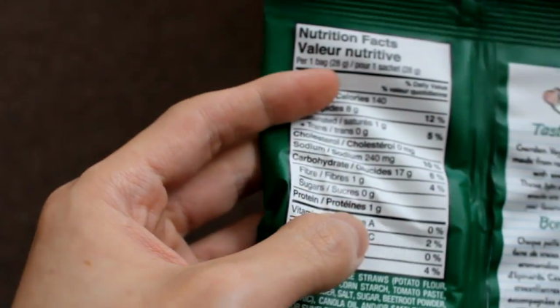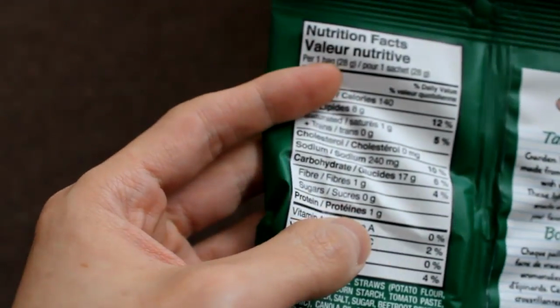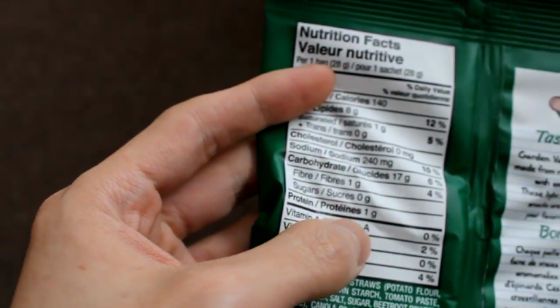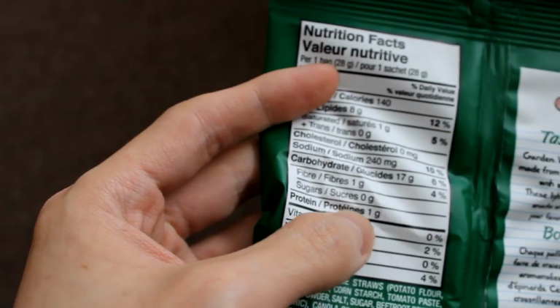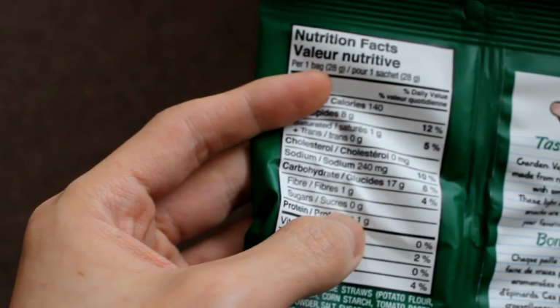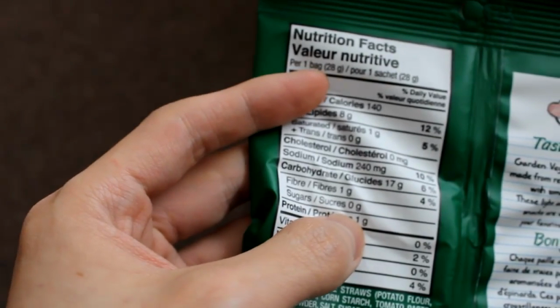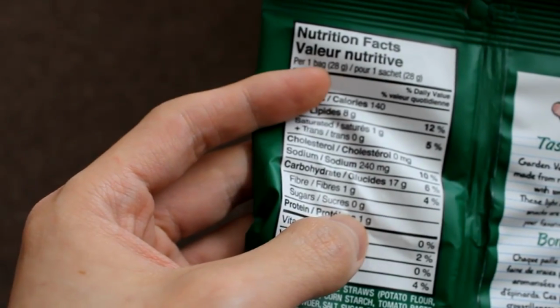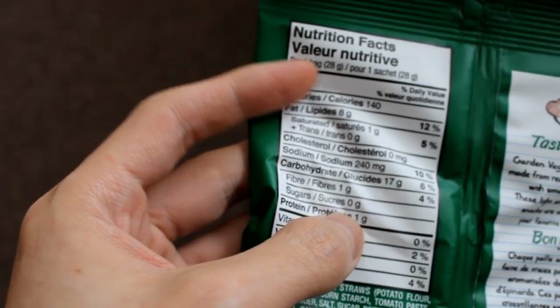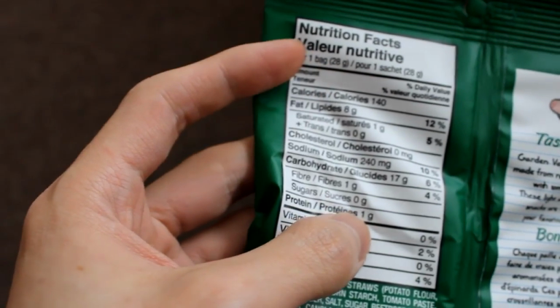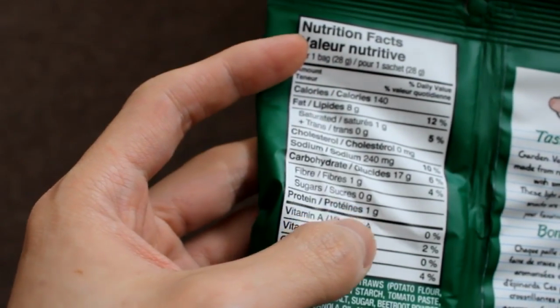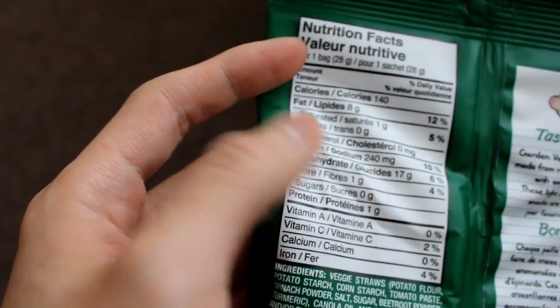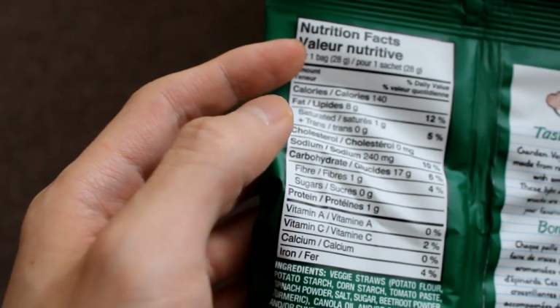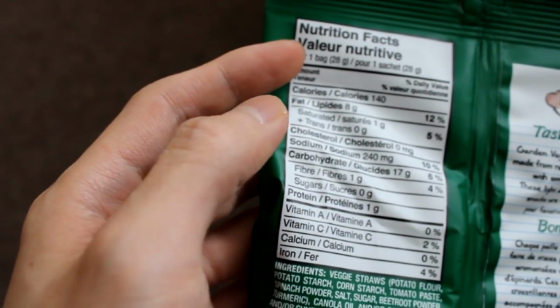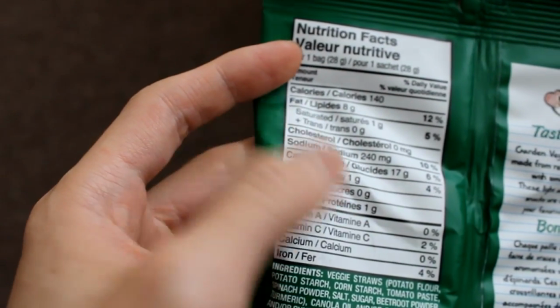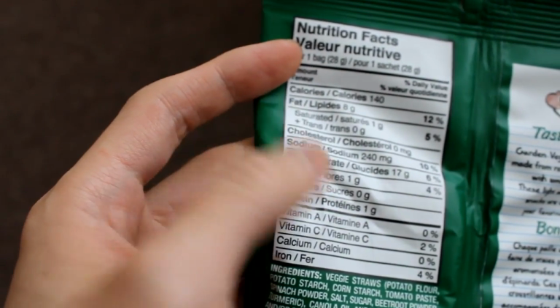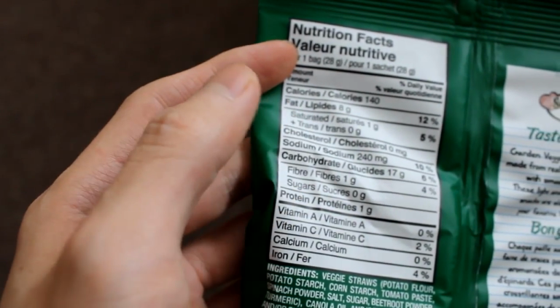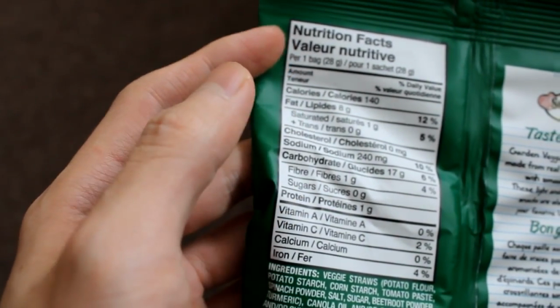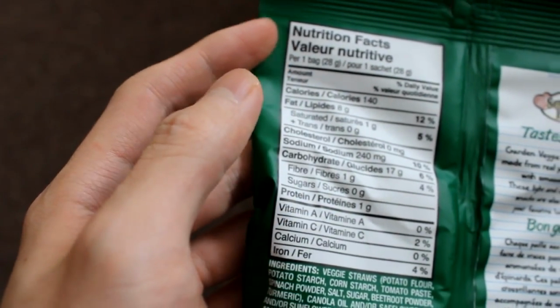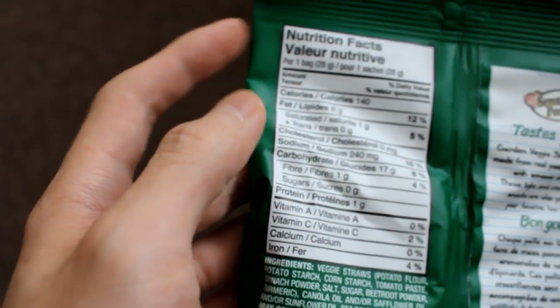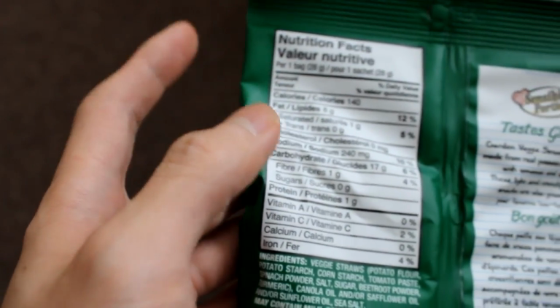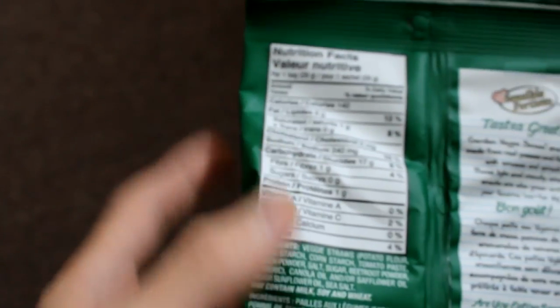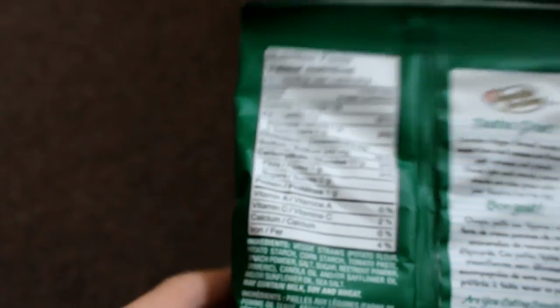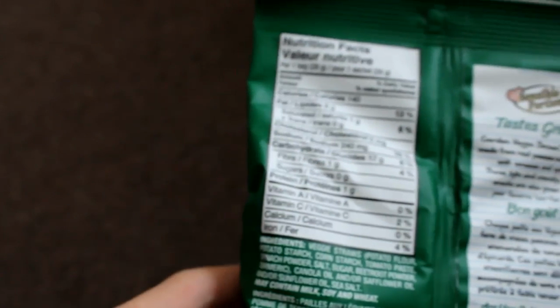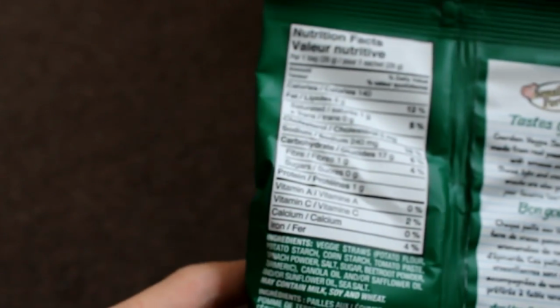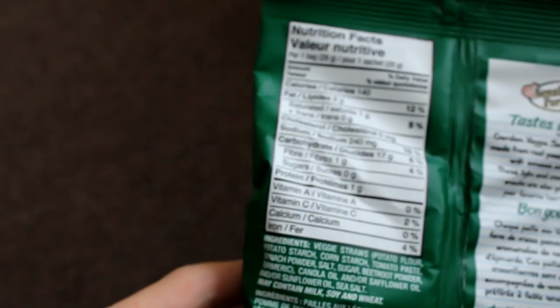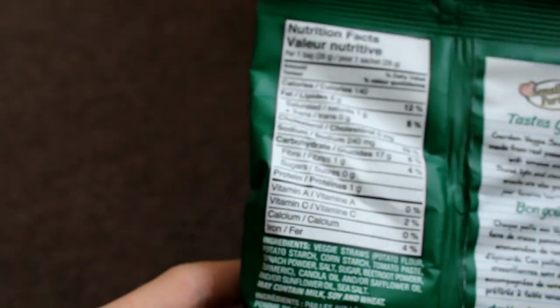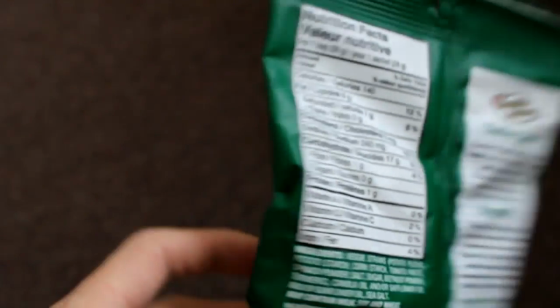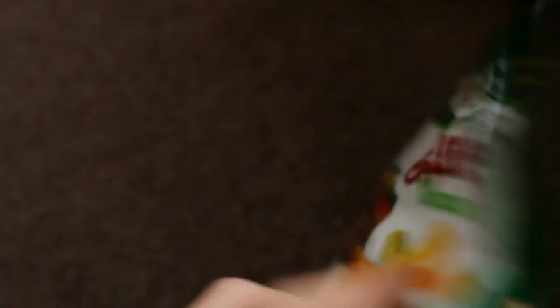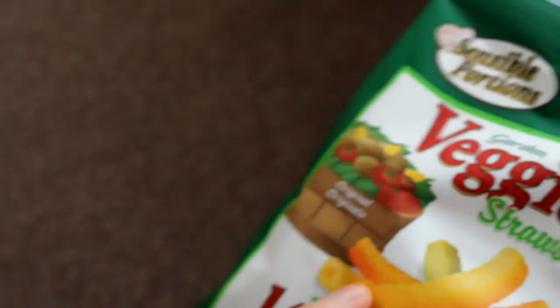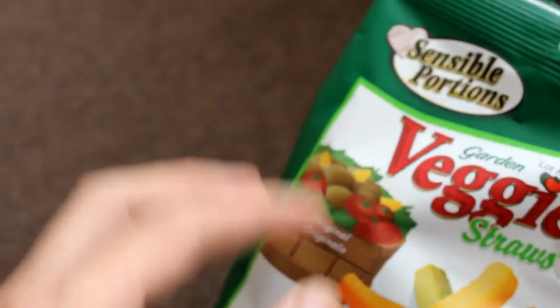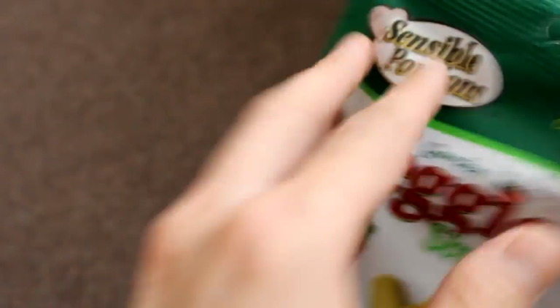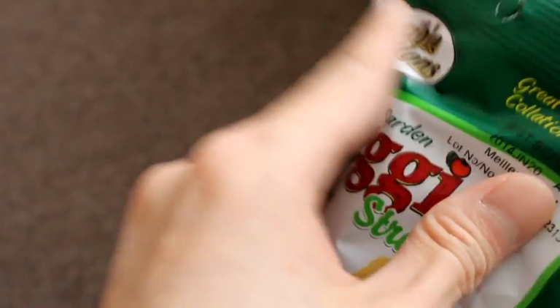There are no grams of sugar and one gram of protein per bag.